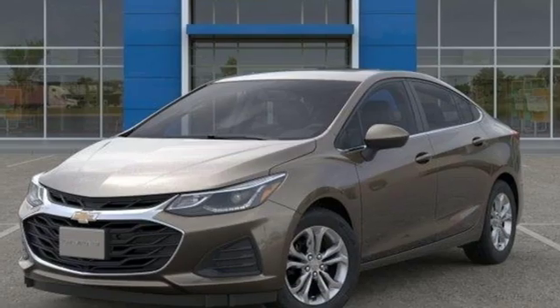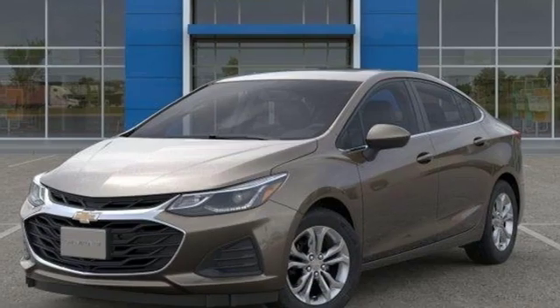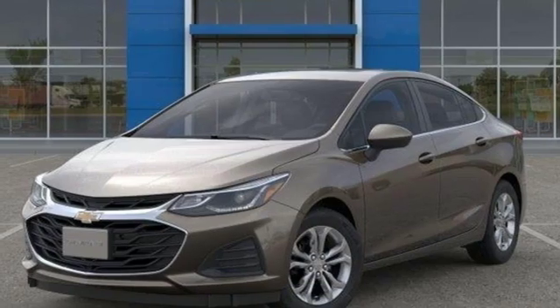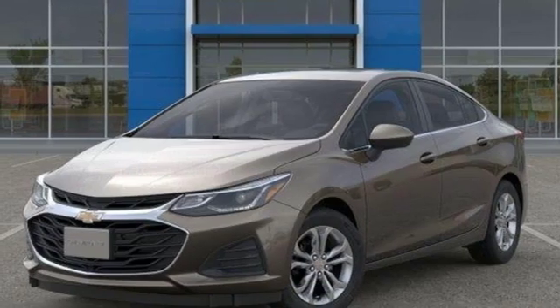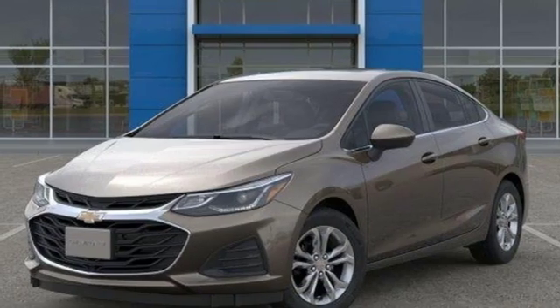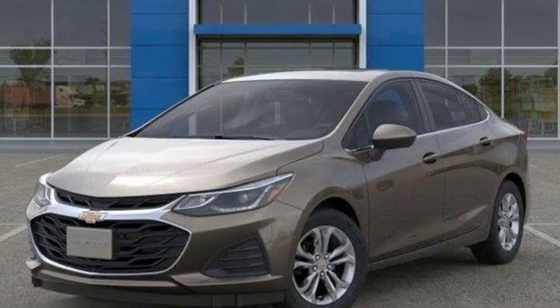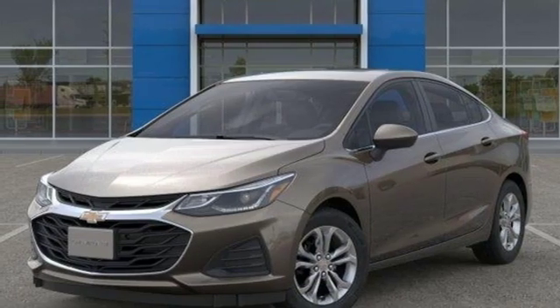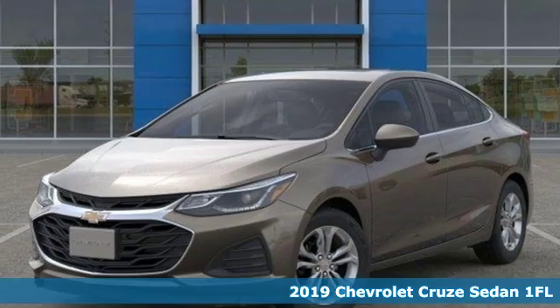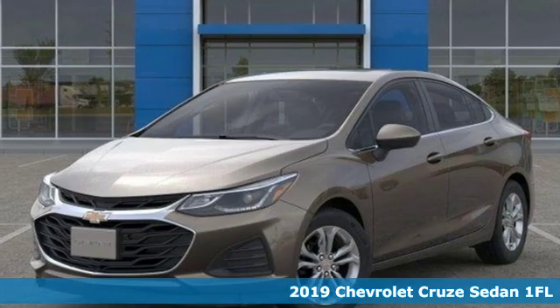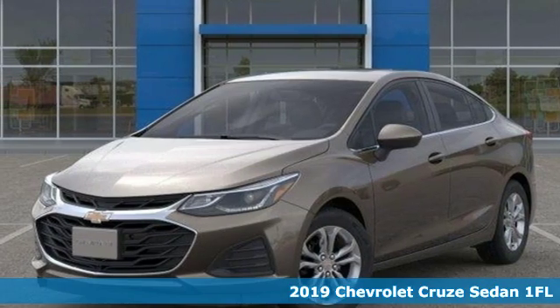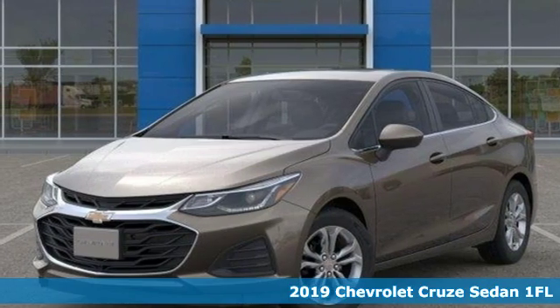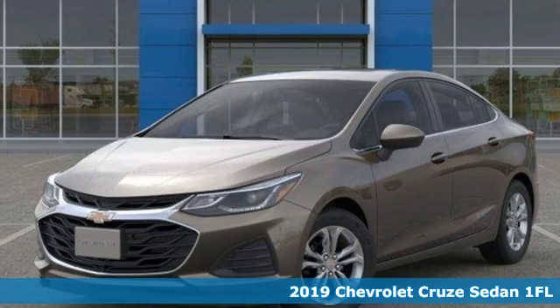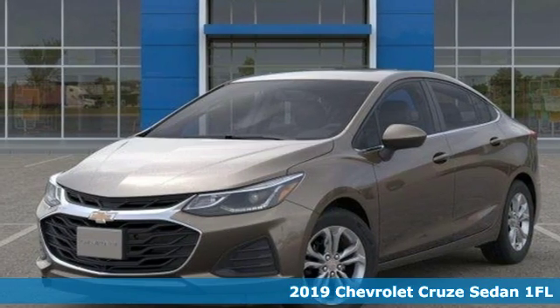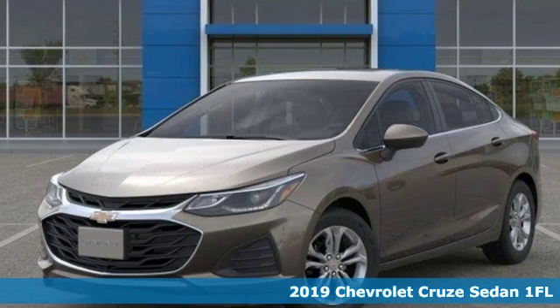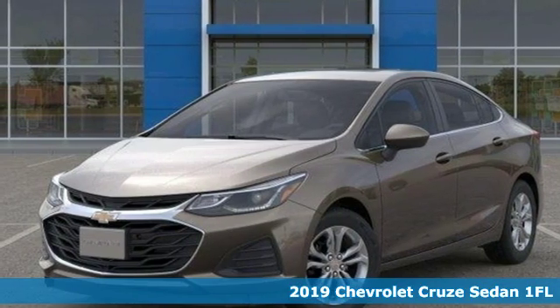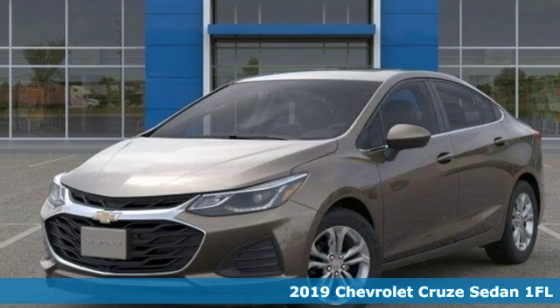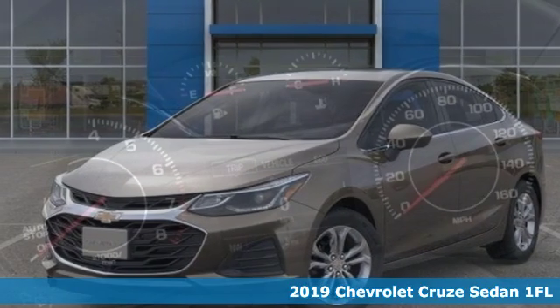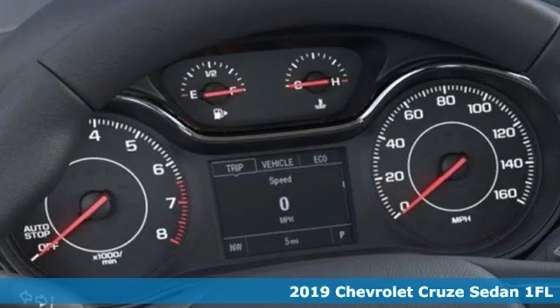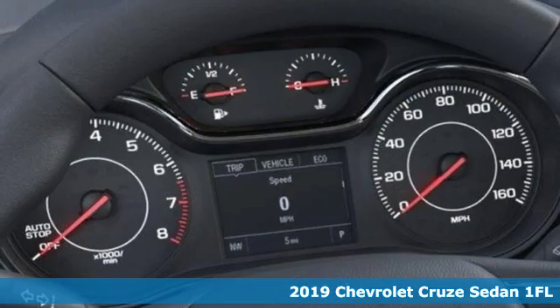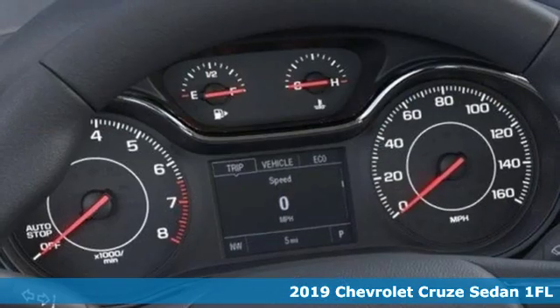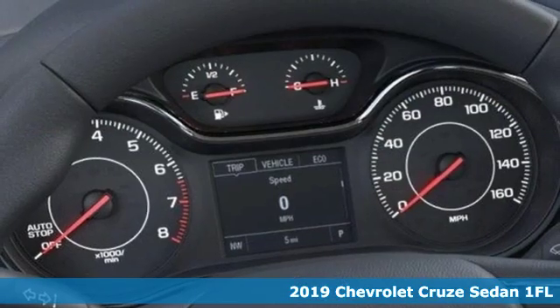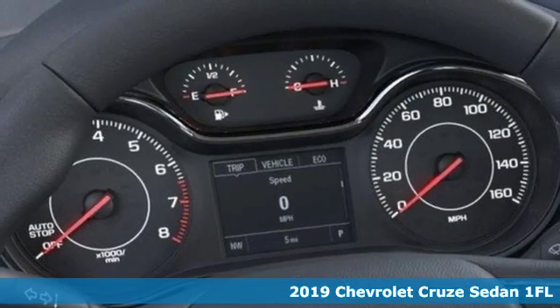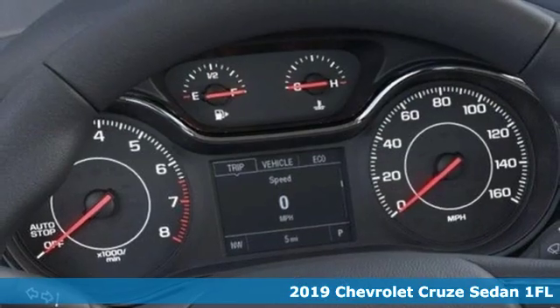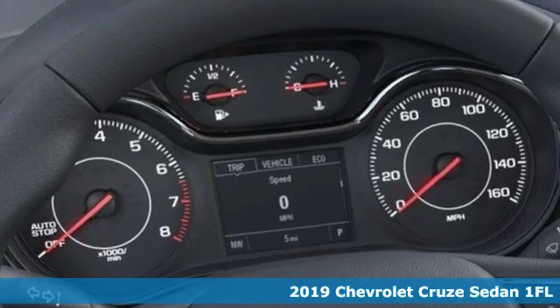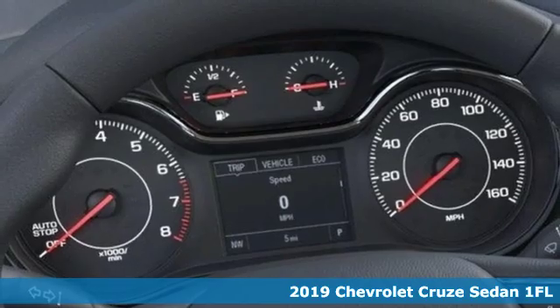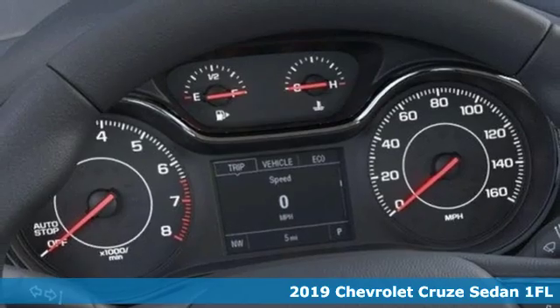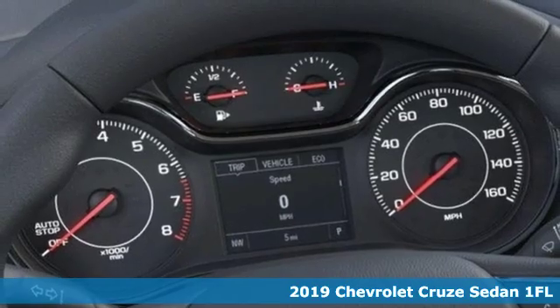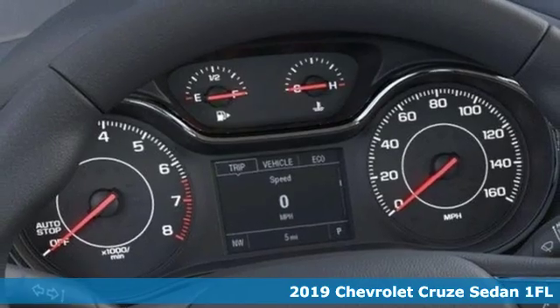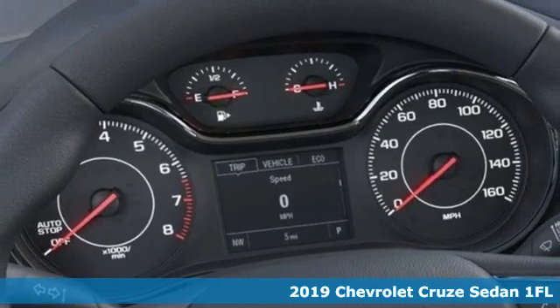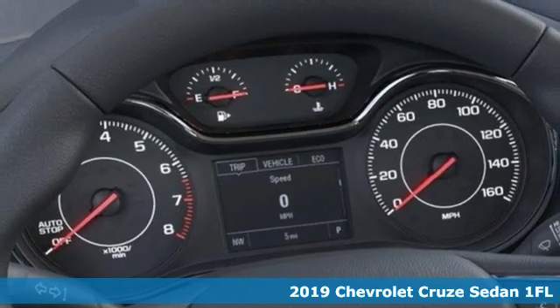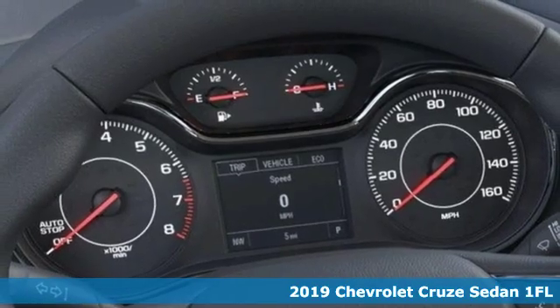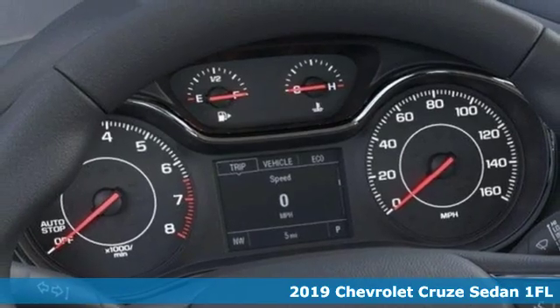Here's a new 2019 Chevrolet Cruze. Performance, value, durability — Chevy.